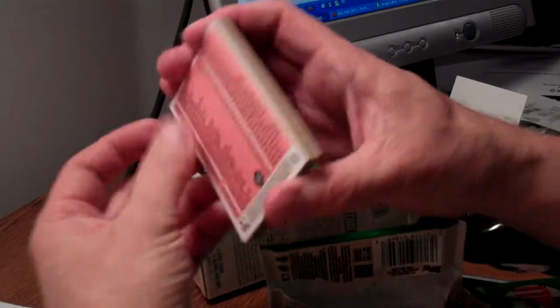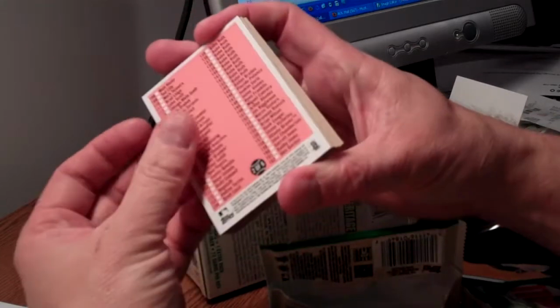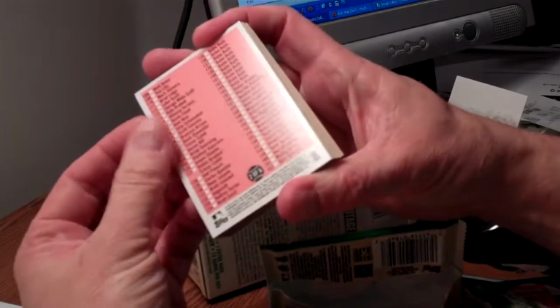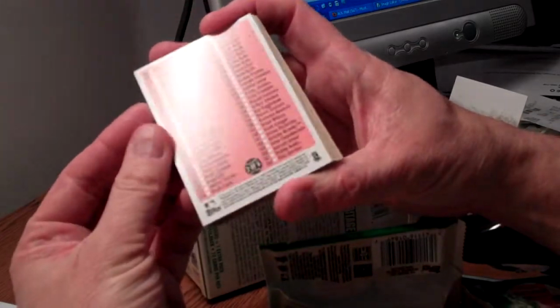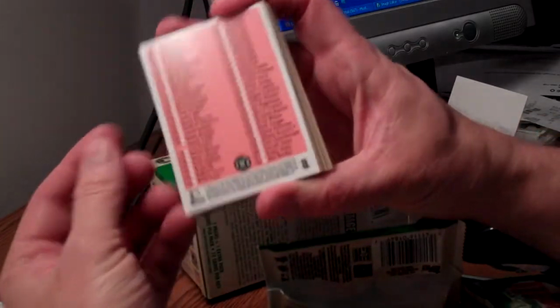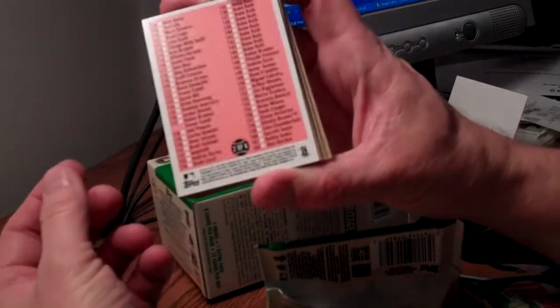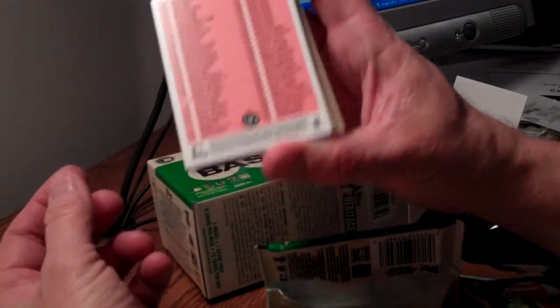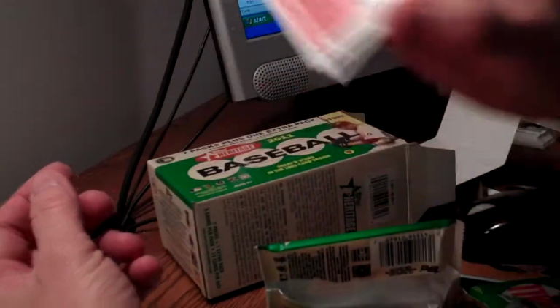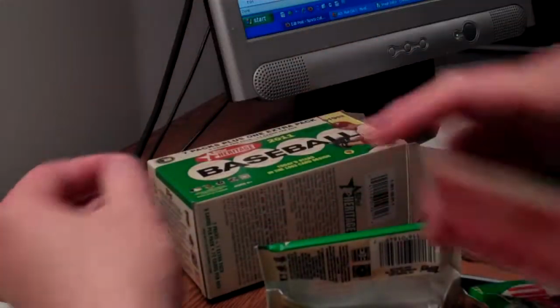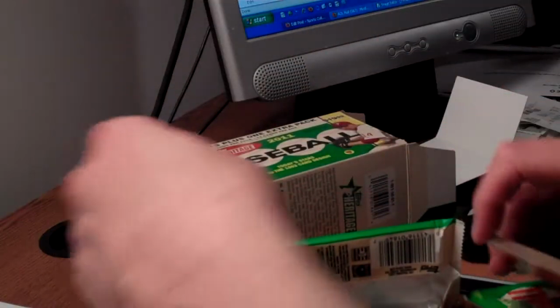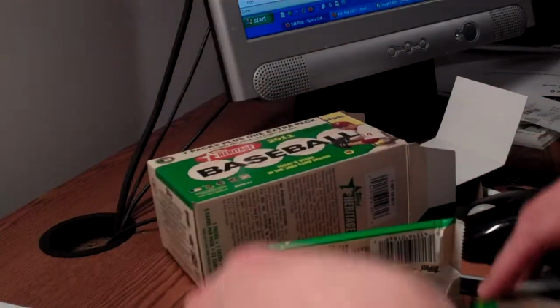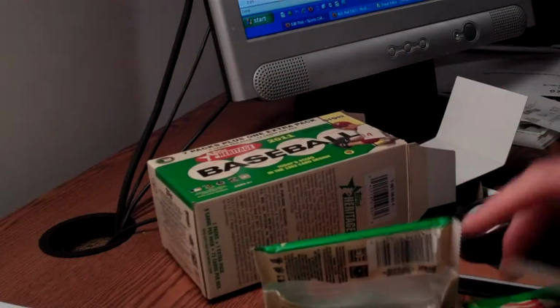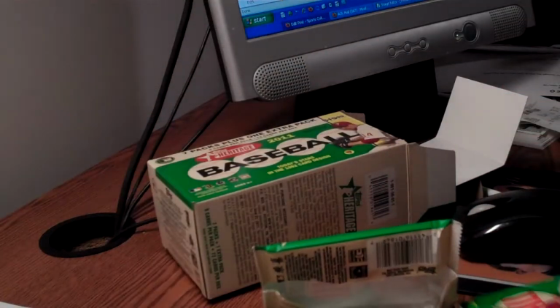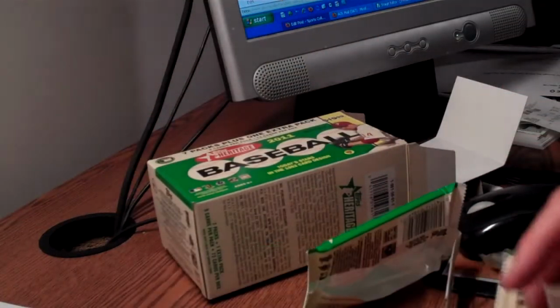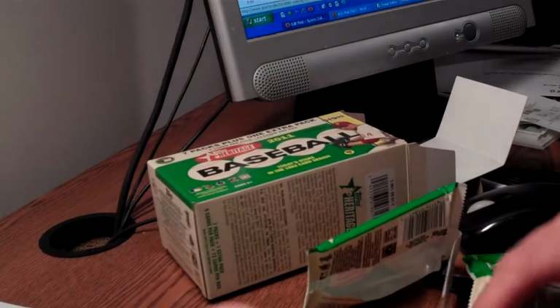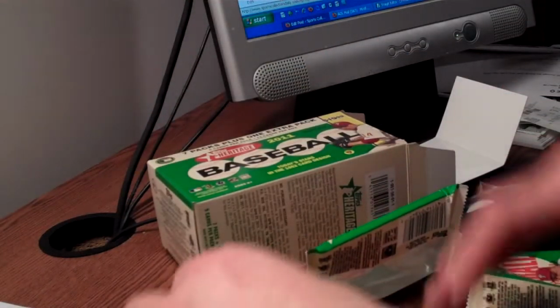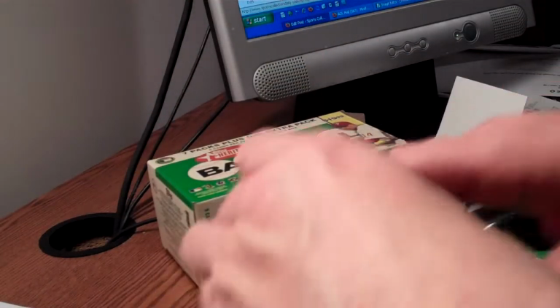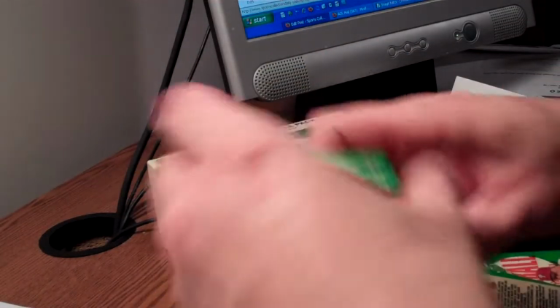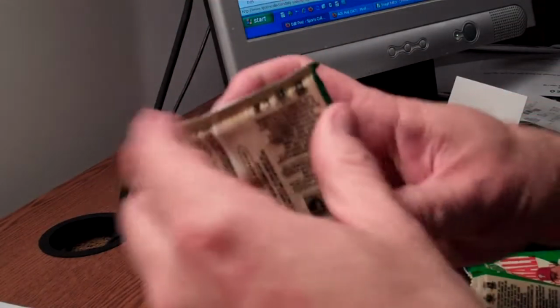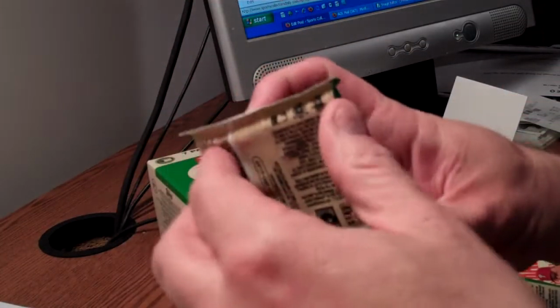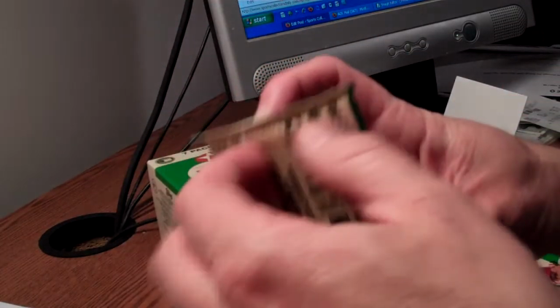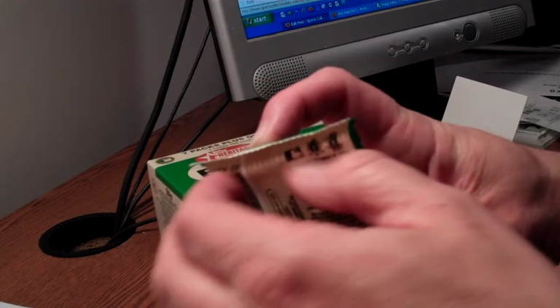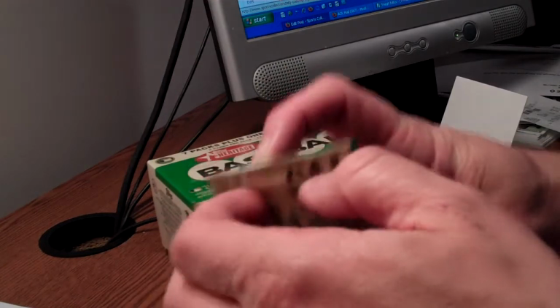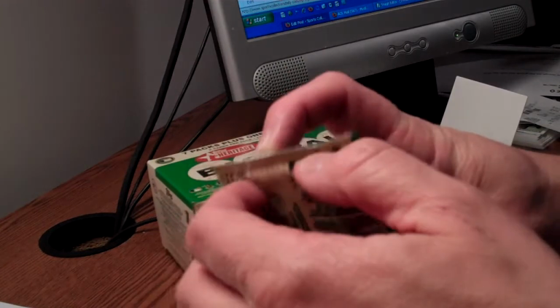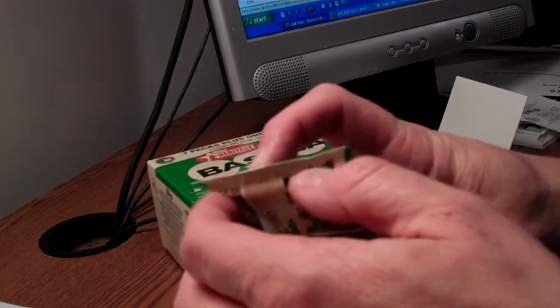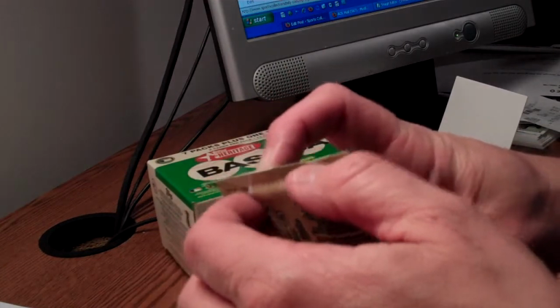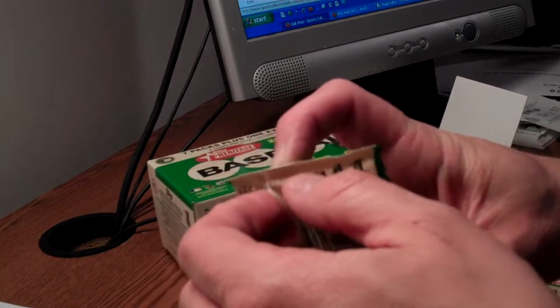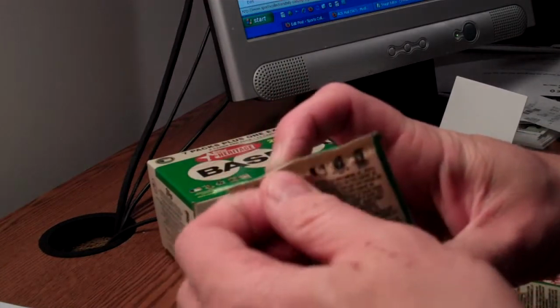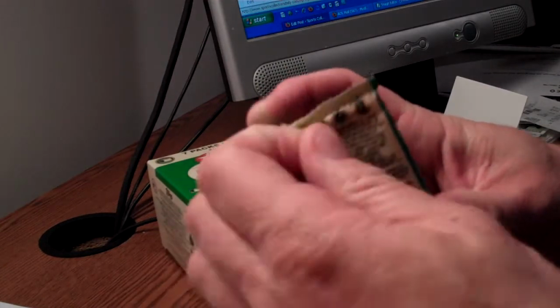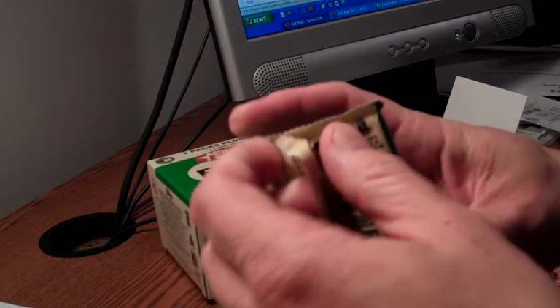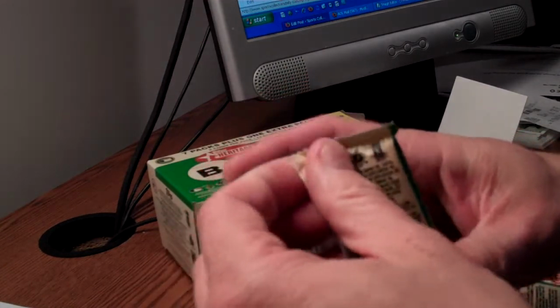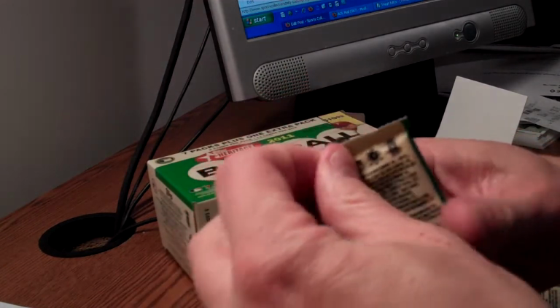Can't get over how strikingly similar these fronts are, actually, to the ones that came out back in '62 — very, very similar. Obviously, that's a little bit different on the back. But give credit to Topps for that, for being true to the old brand.